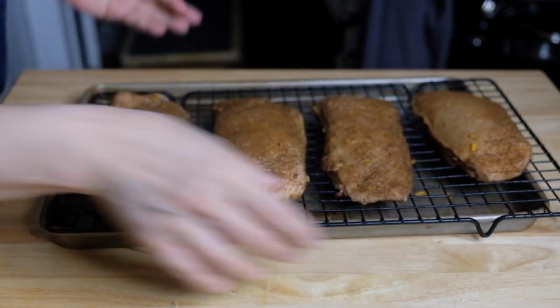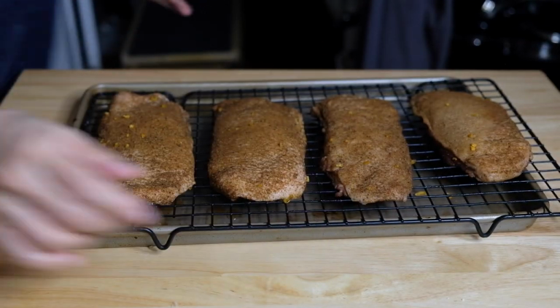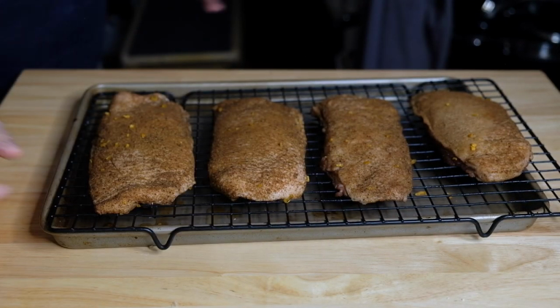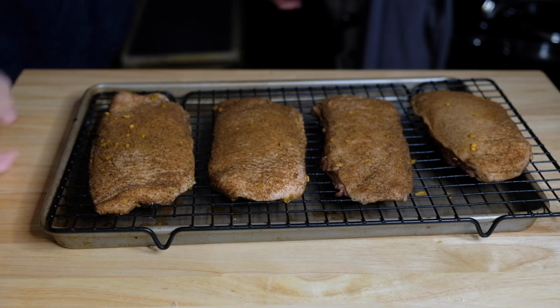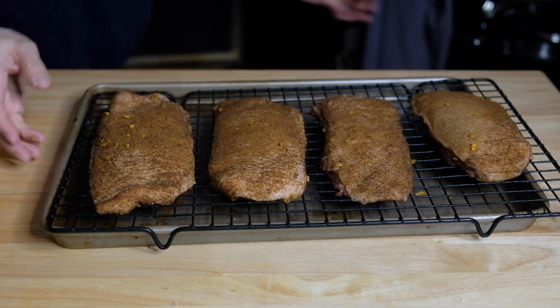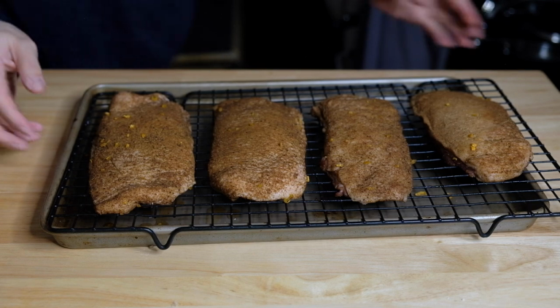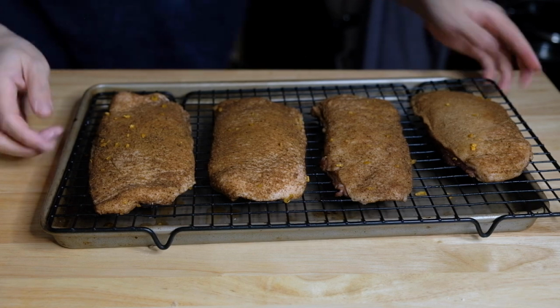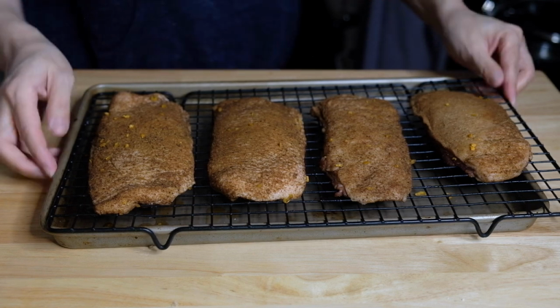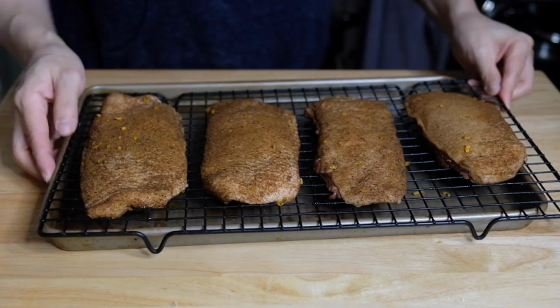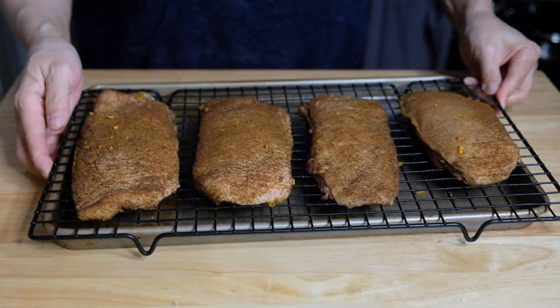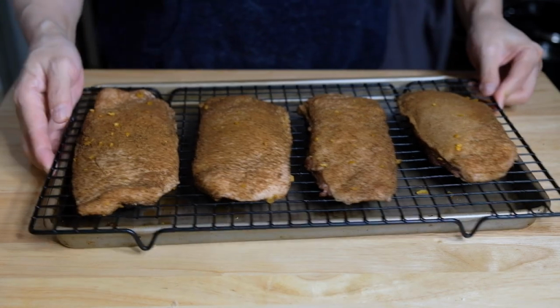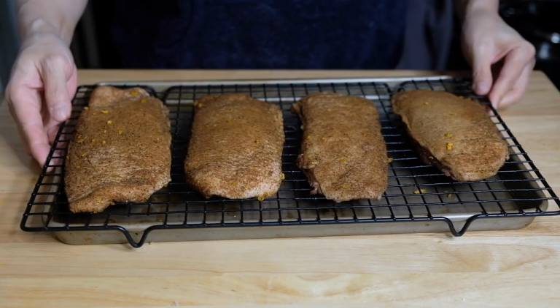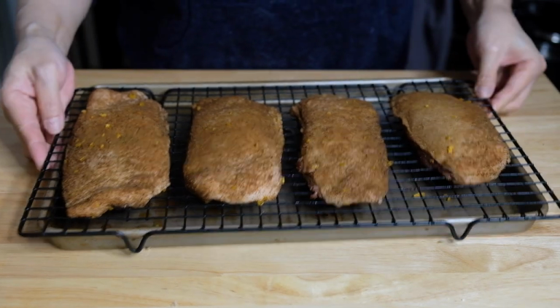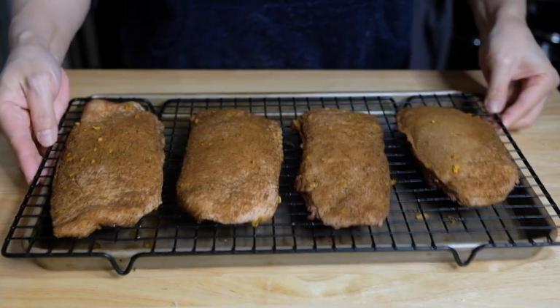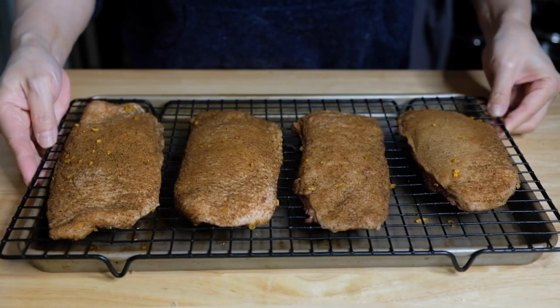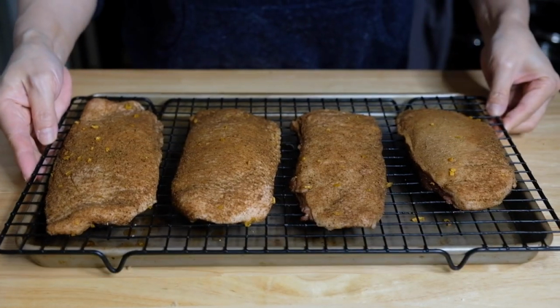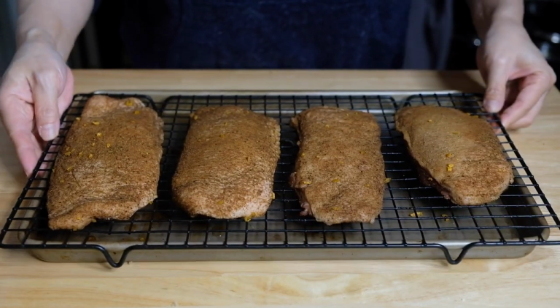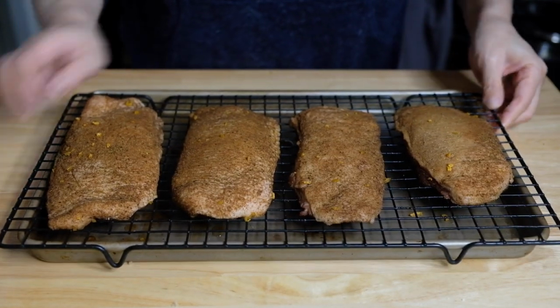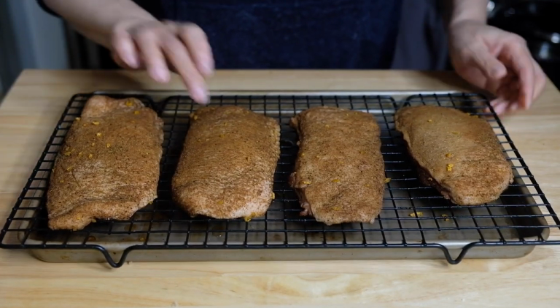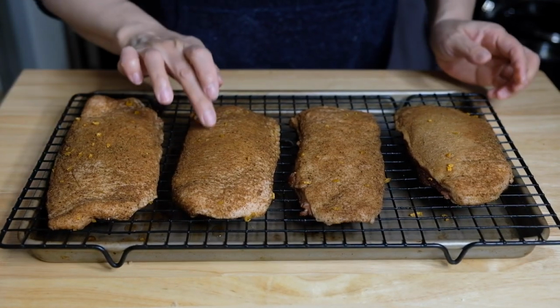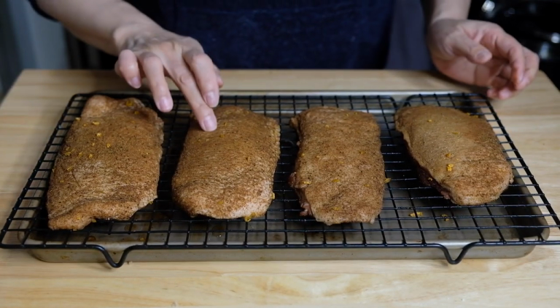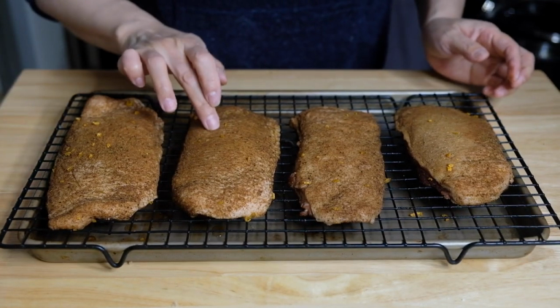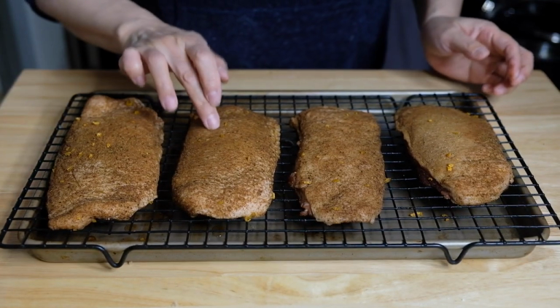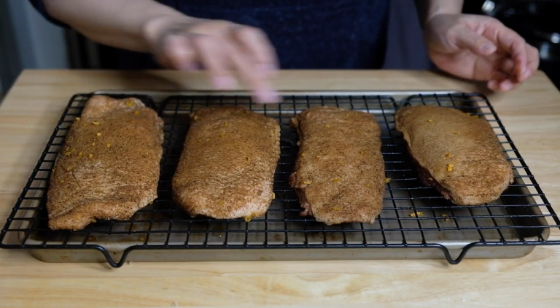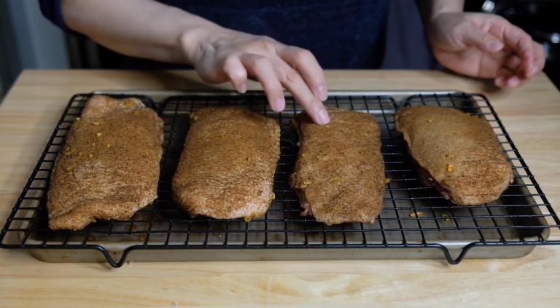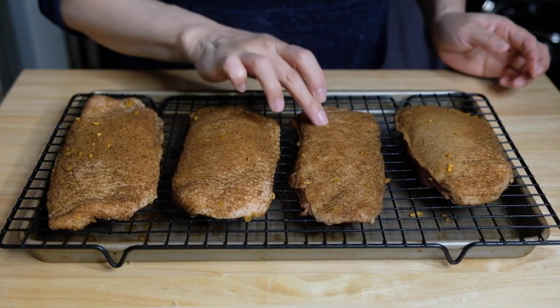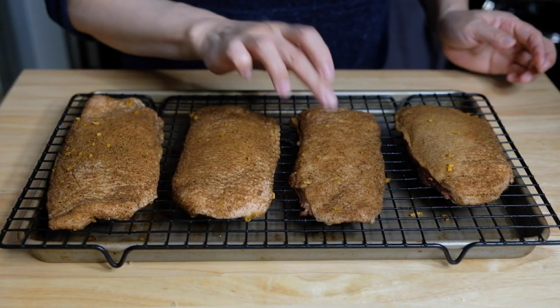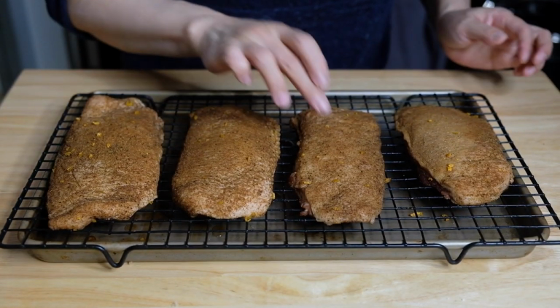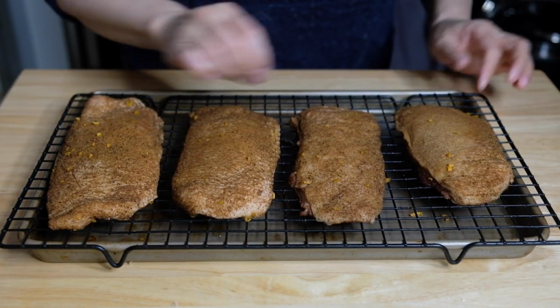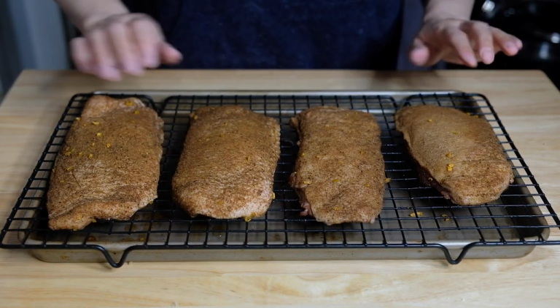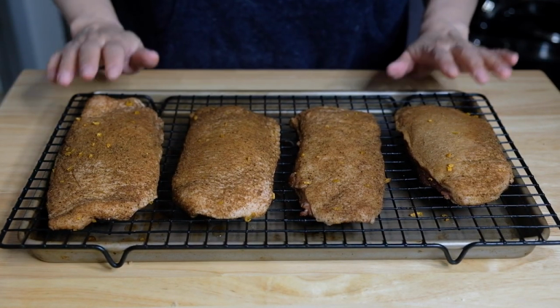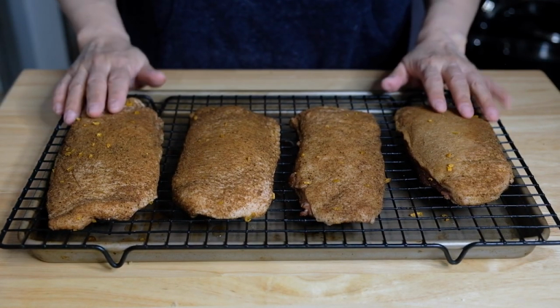Now we need to pull out our duck breasts so they can come to room temperature. We don't want to cook these while they're still cold, so set those aside.